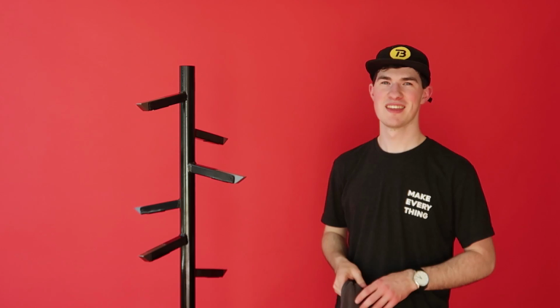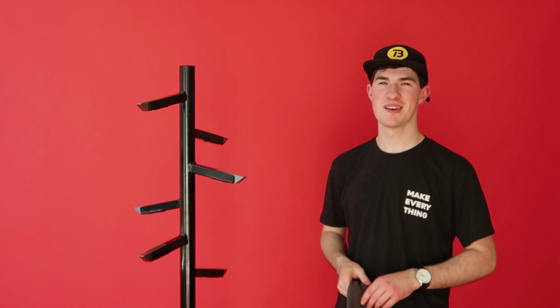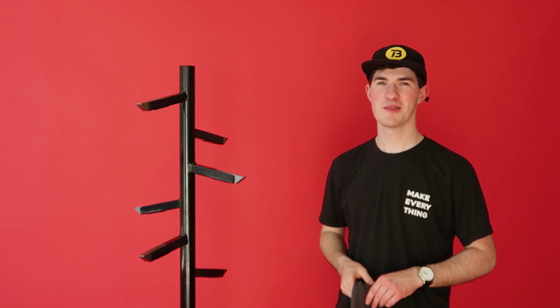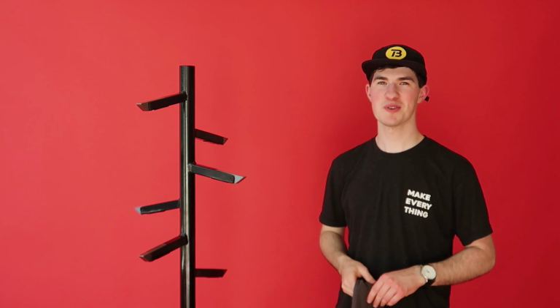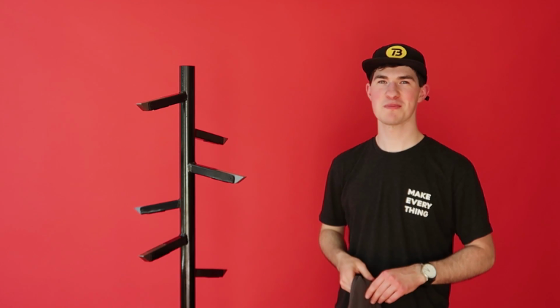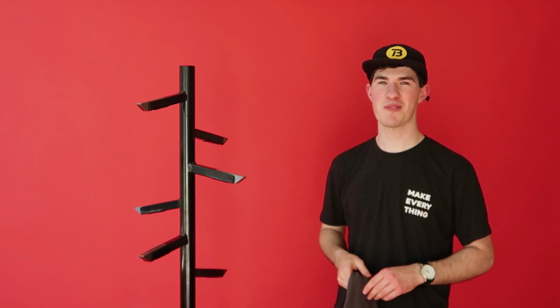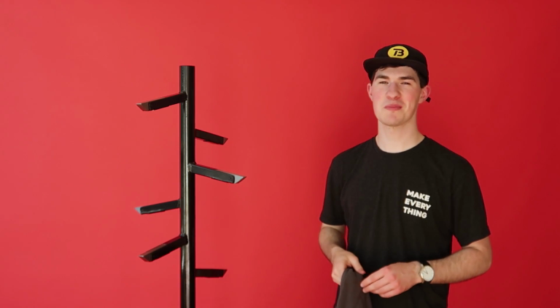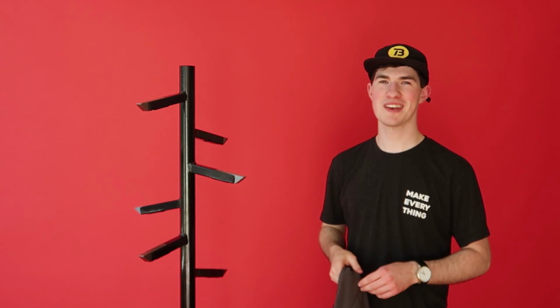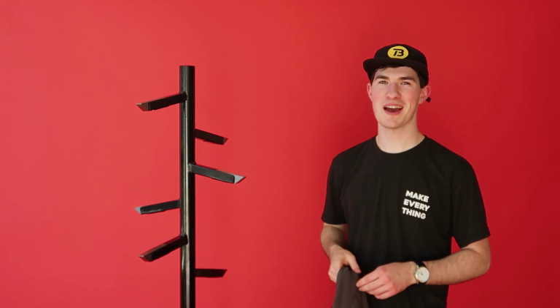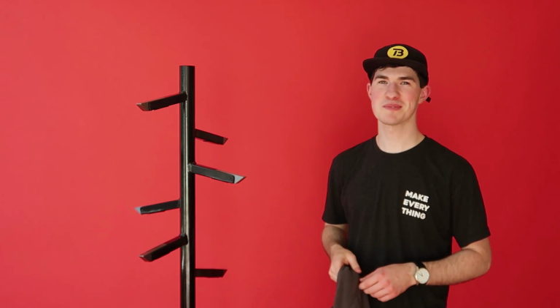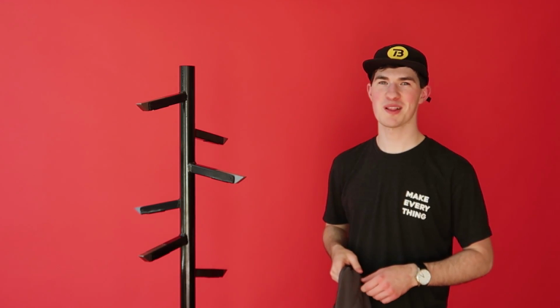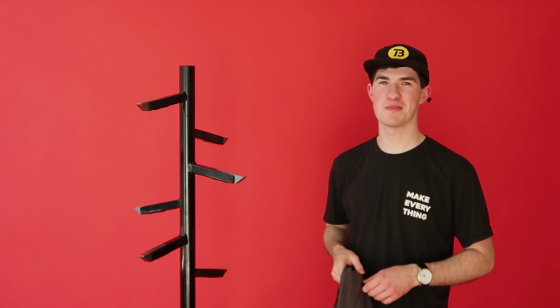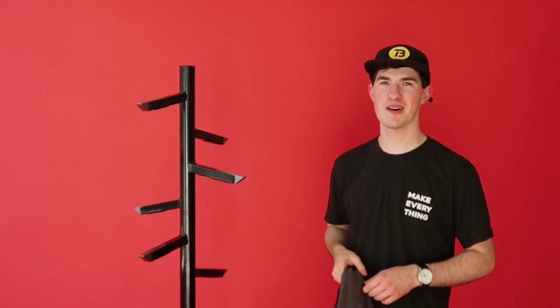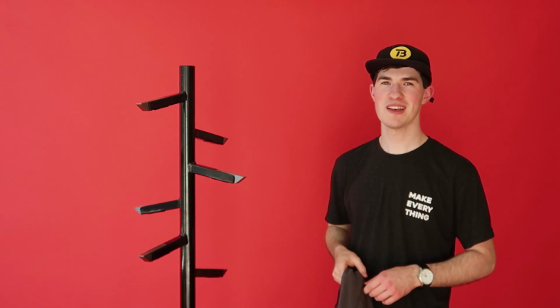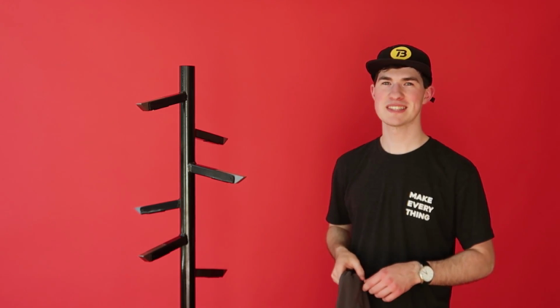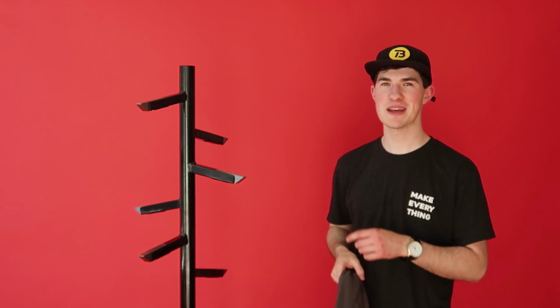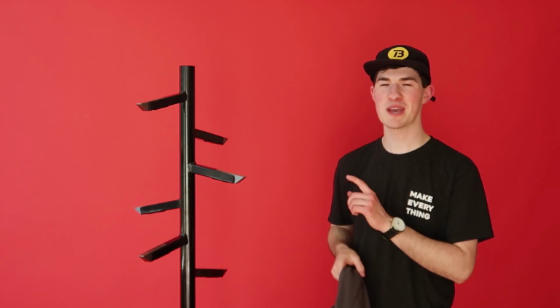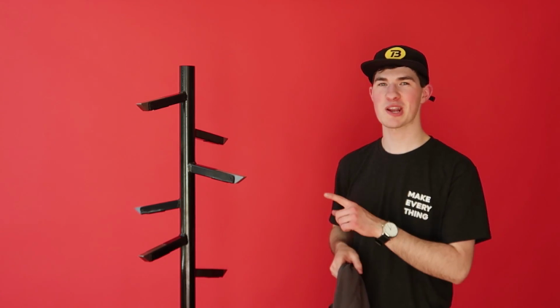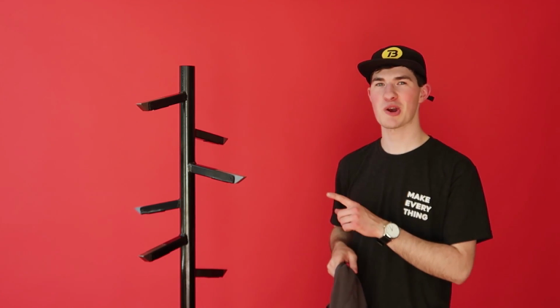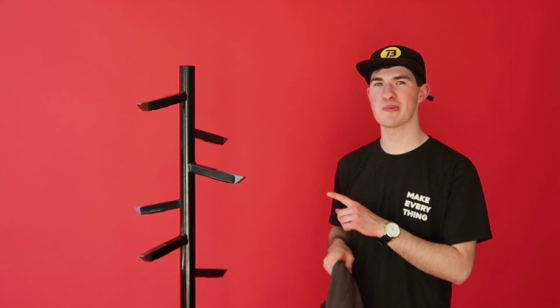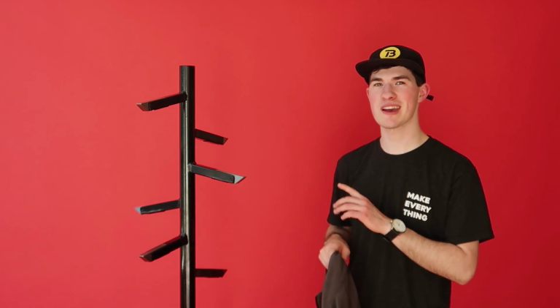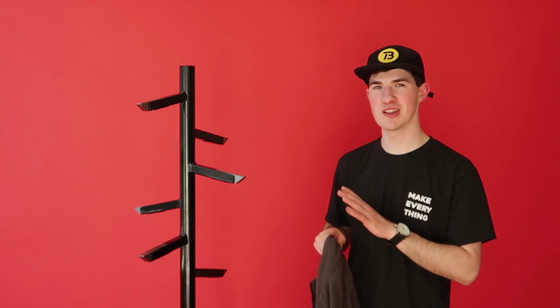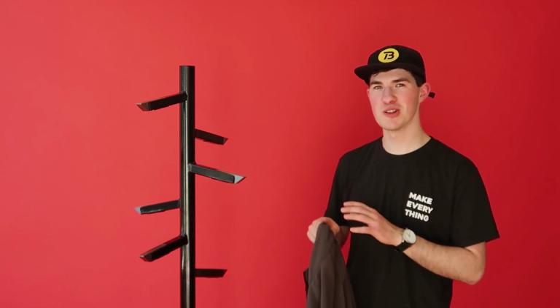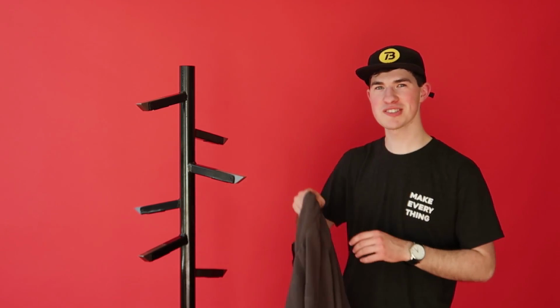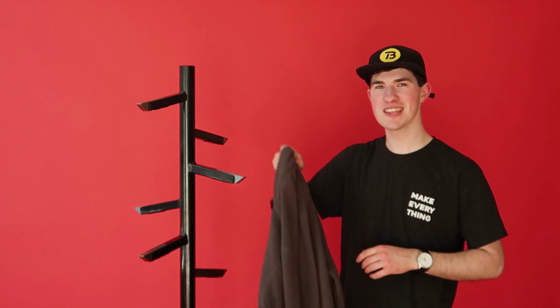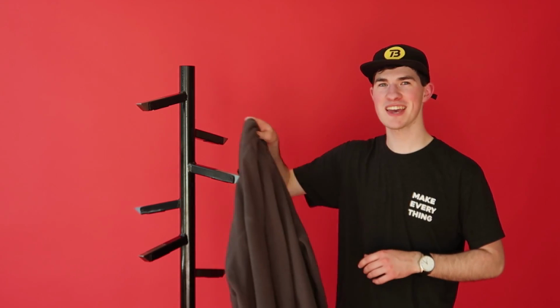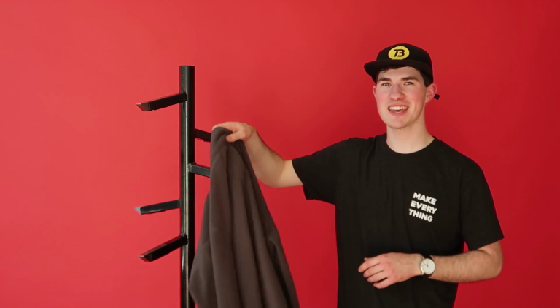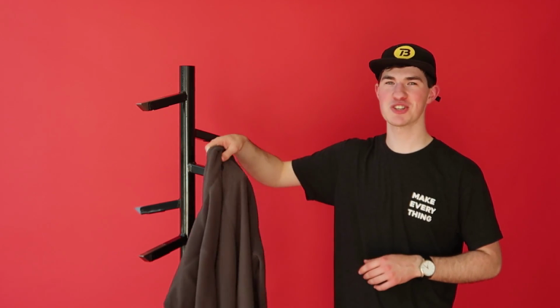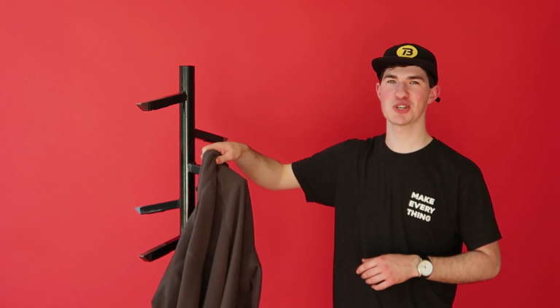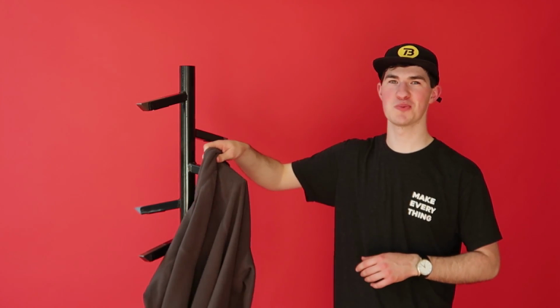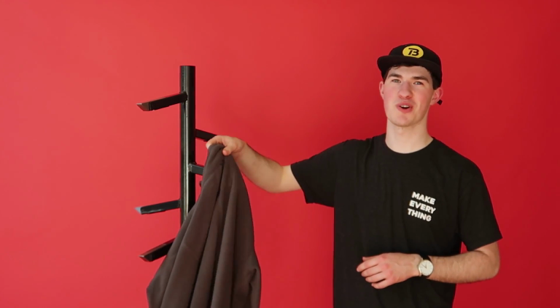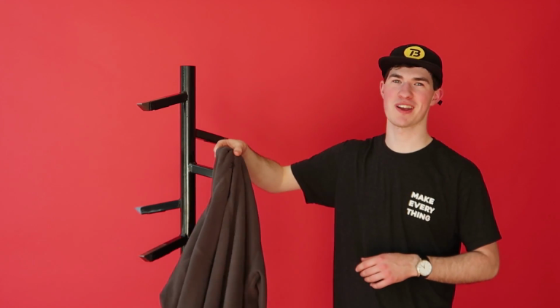What's up everybody? I'm Tyler Bell. Today I'm making a coat rack that looks like it shouldn't work.